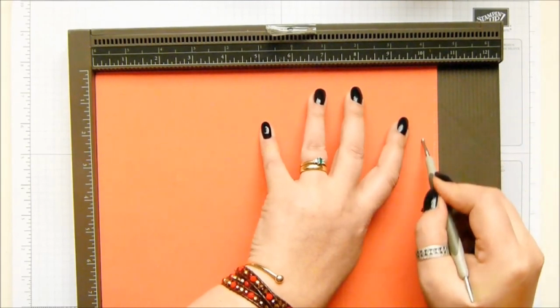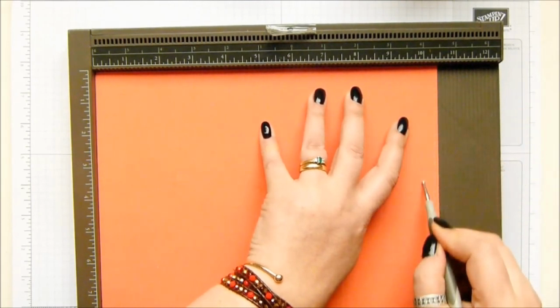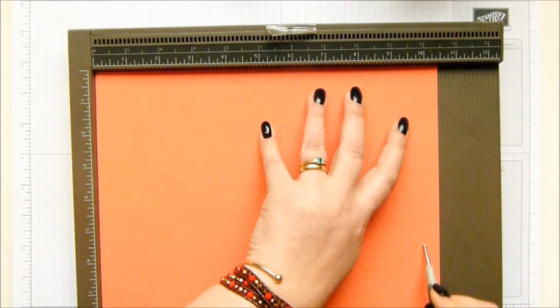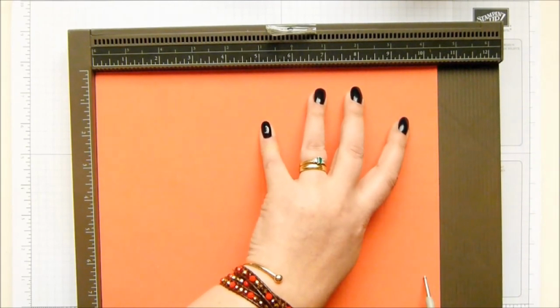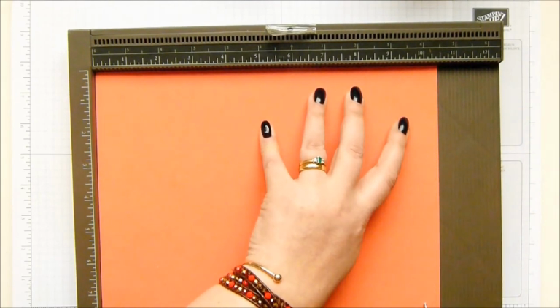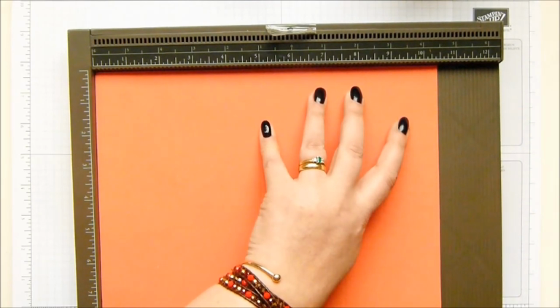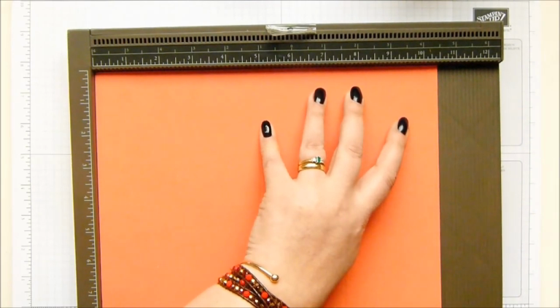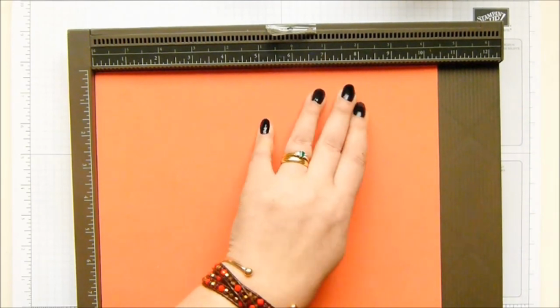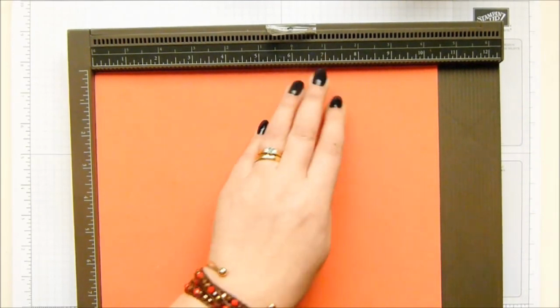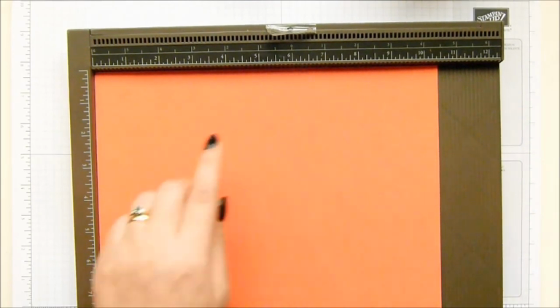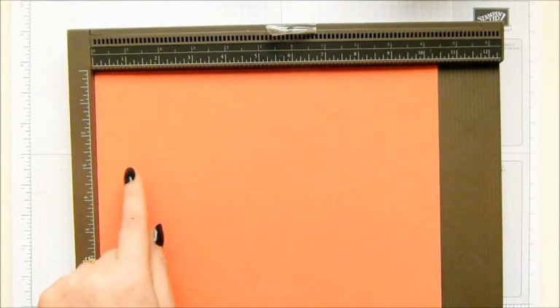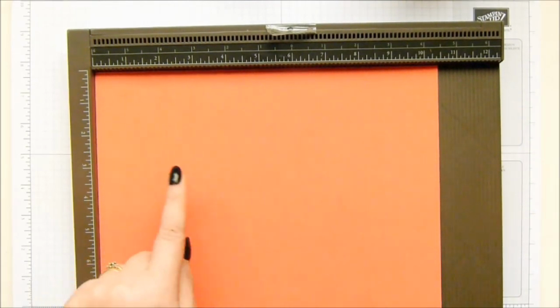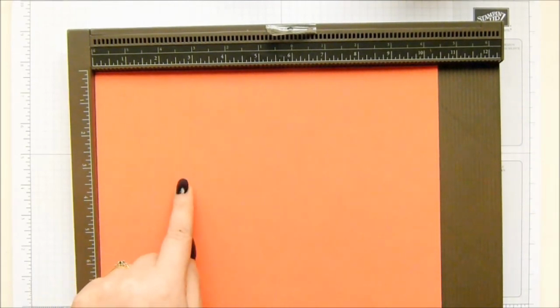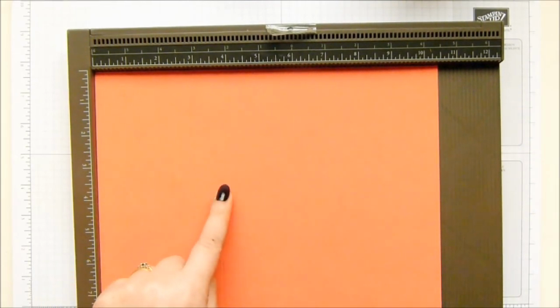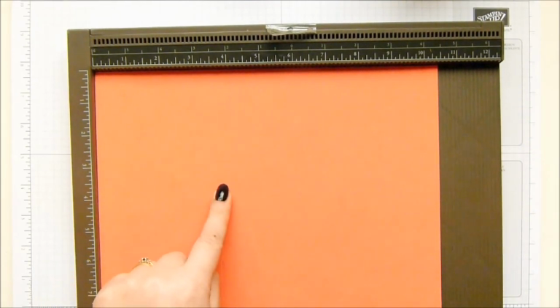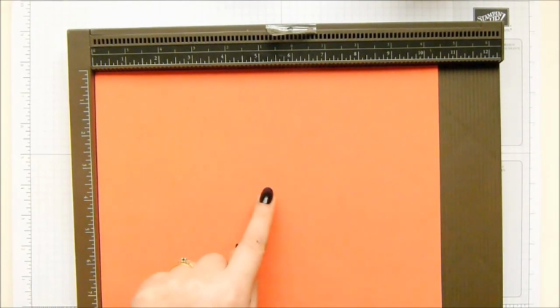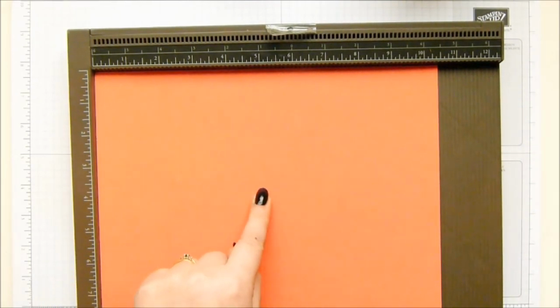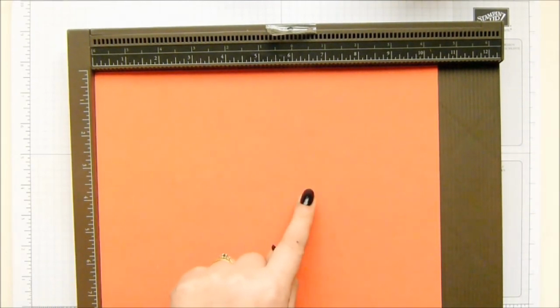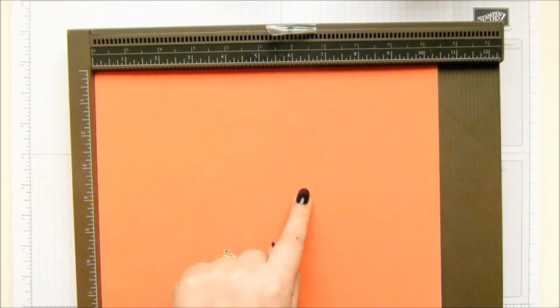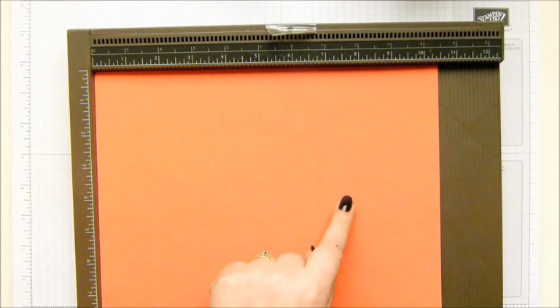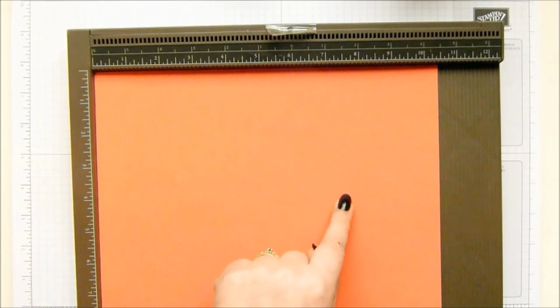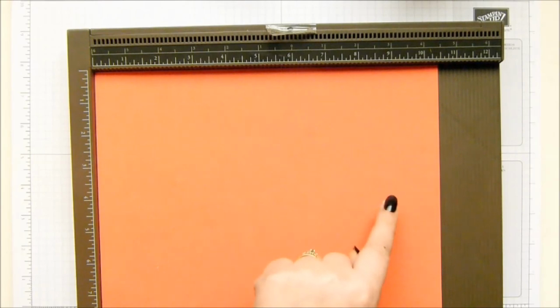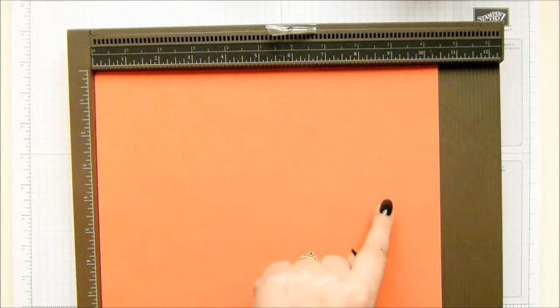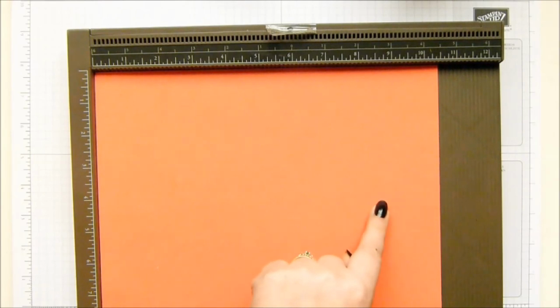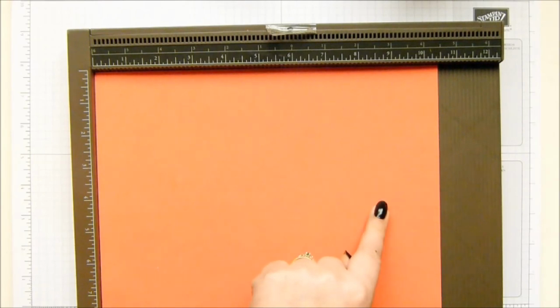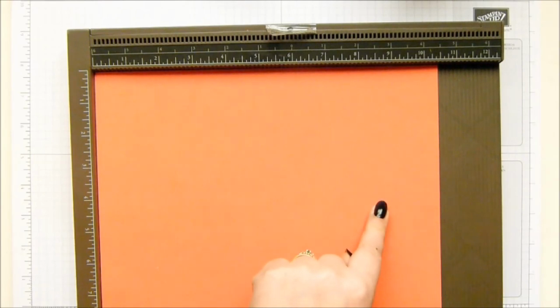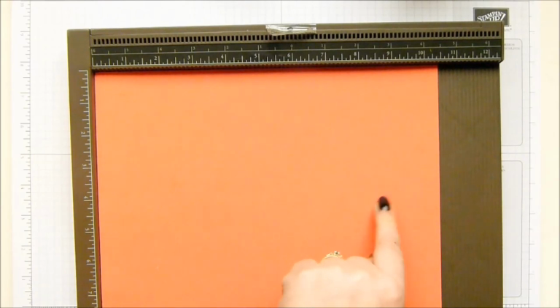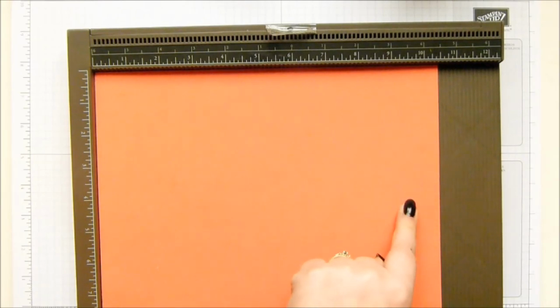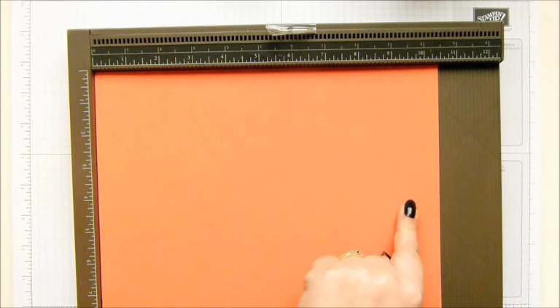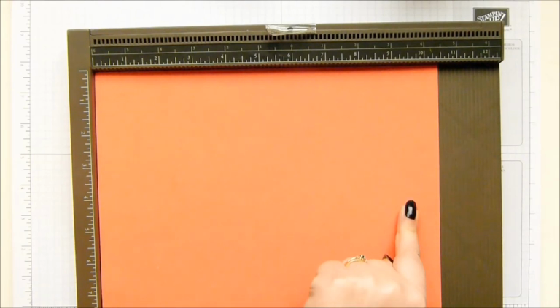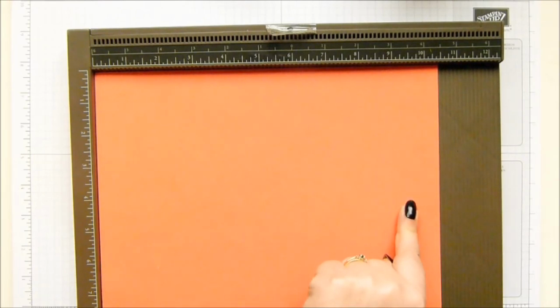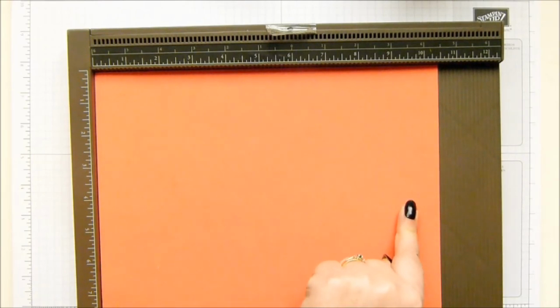Slightly easier in metric: three, six, nine, 12, 15, 18, 21, and 24 centimeters.